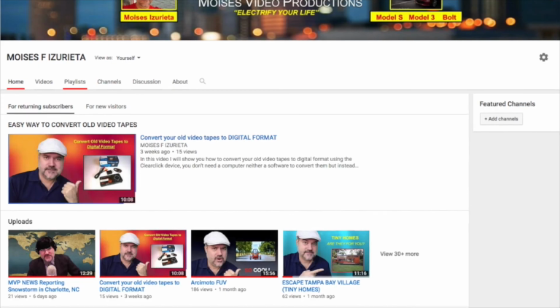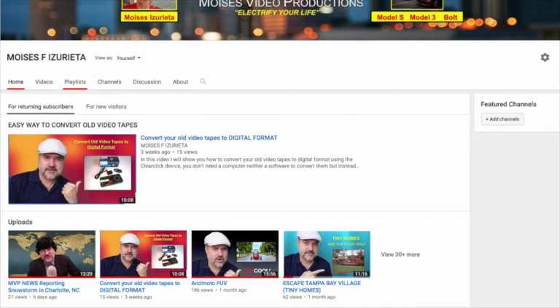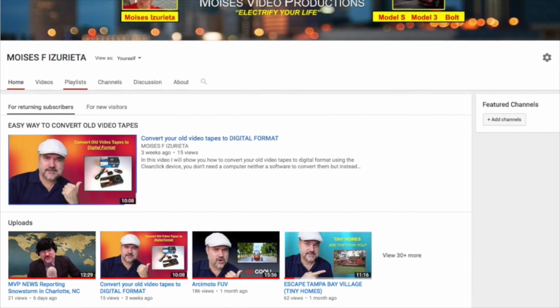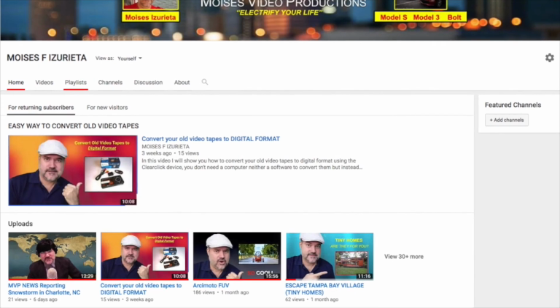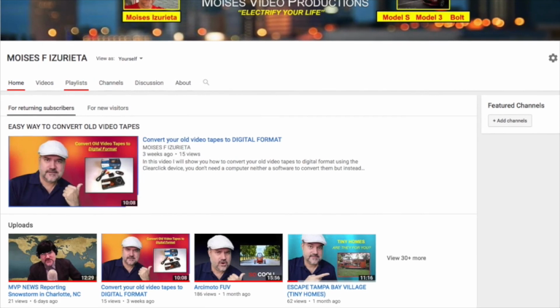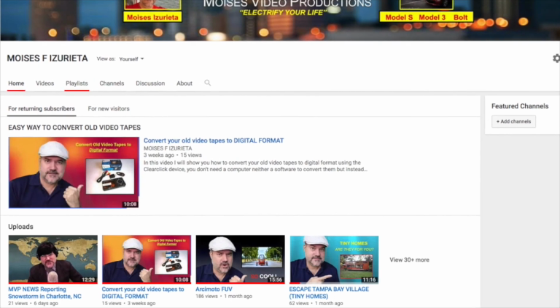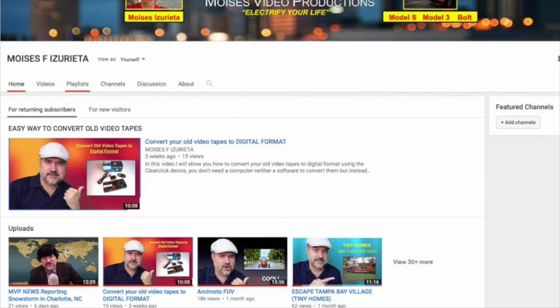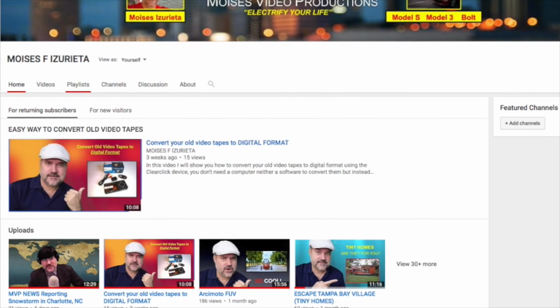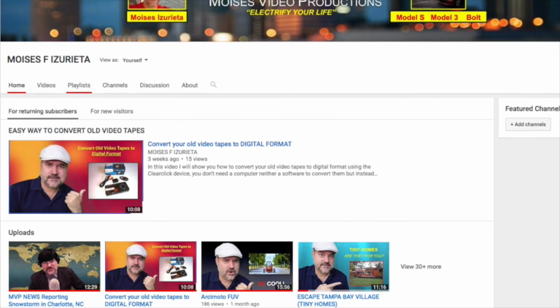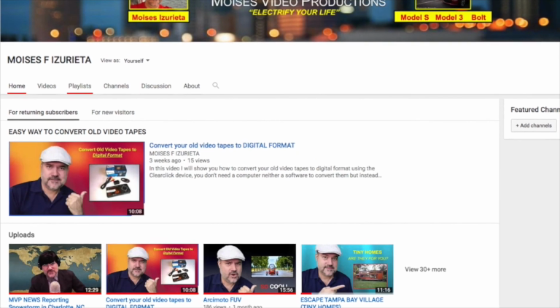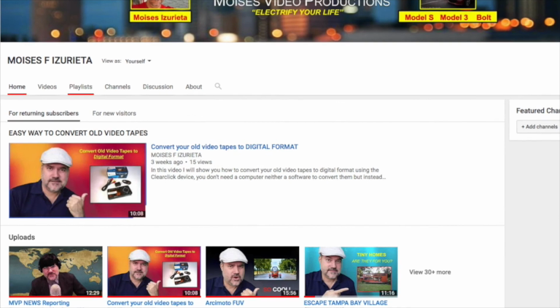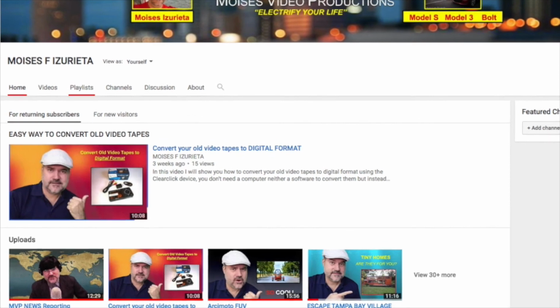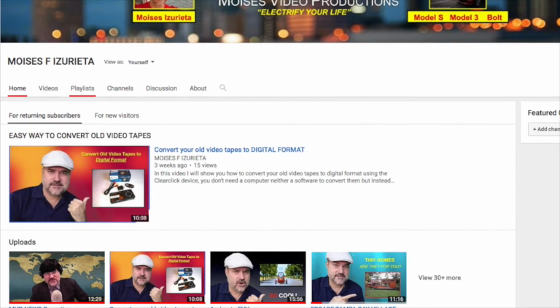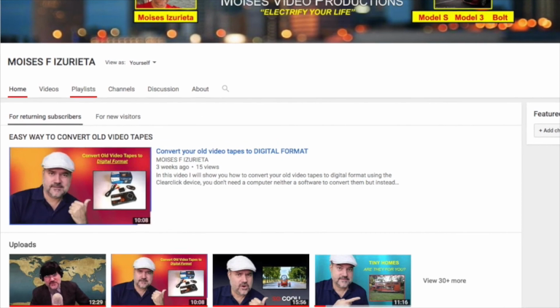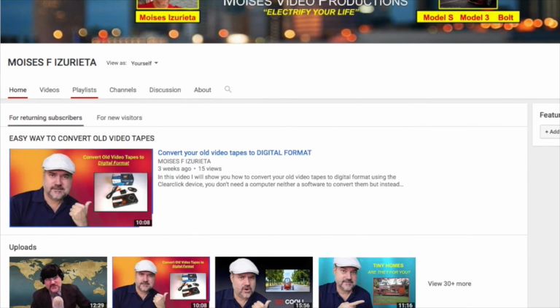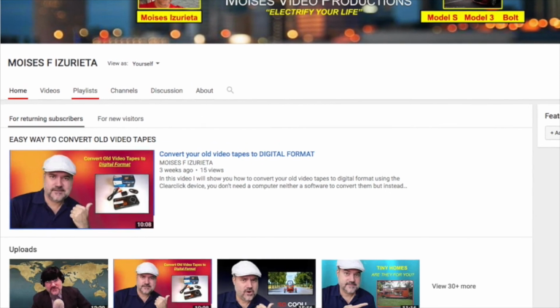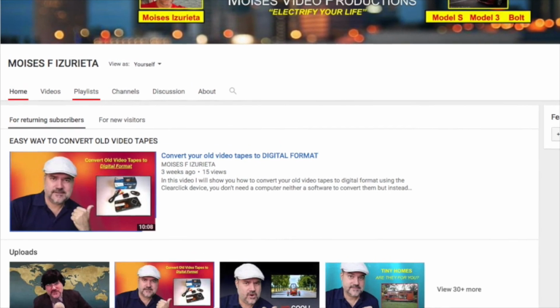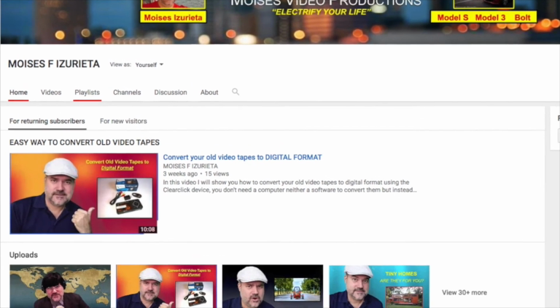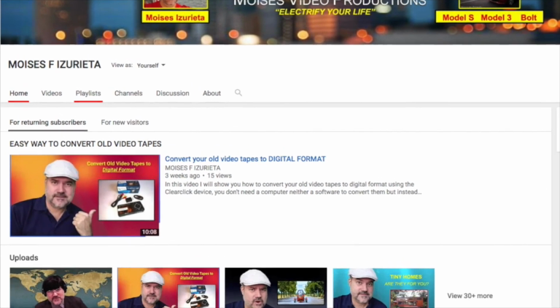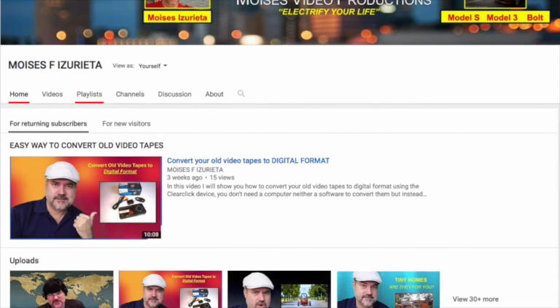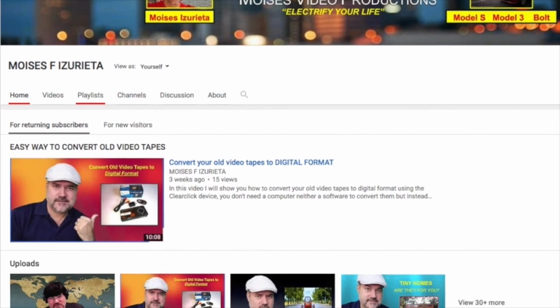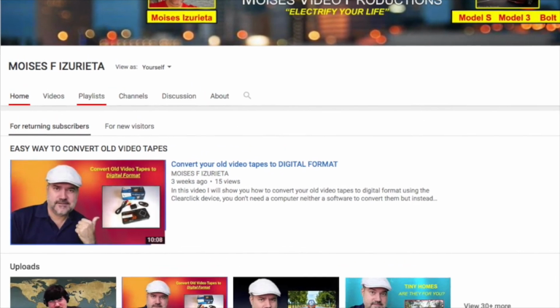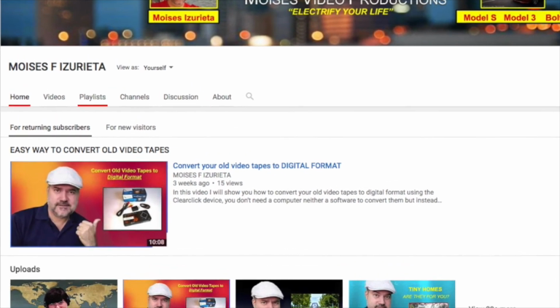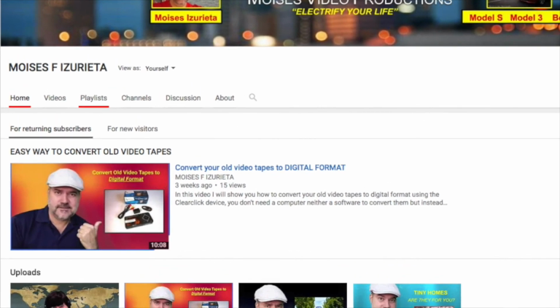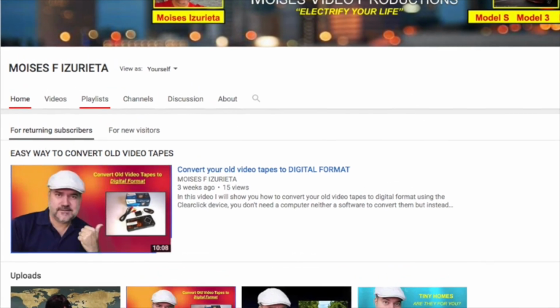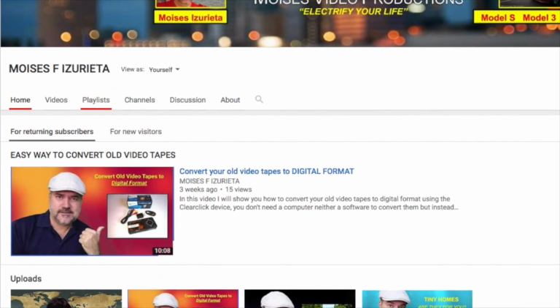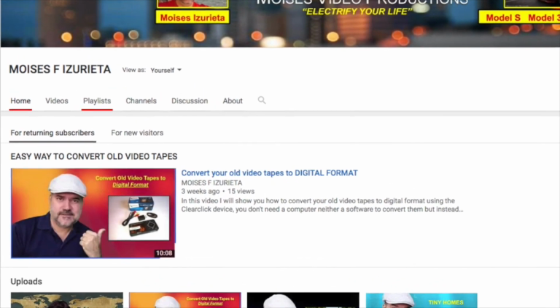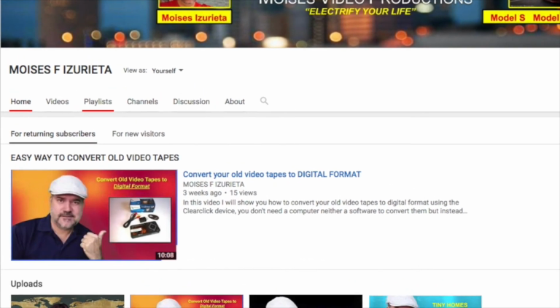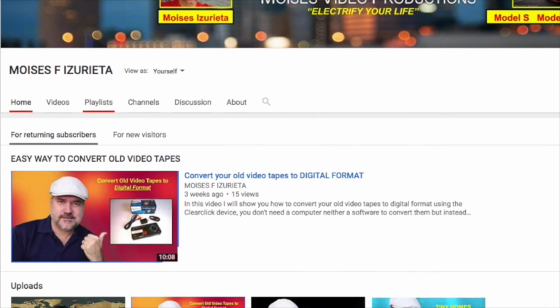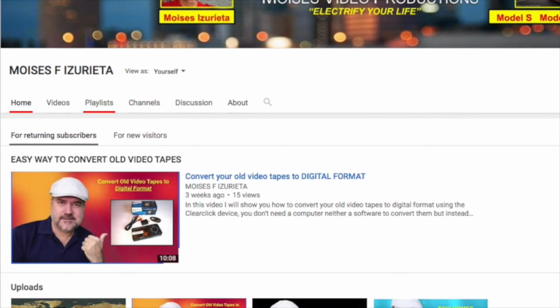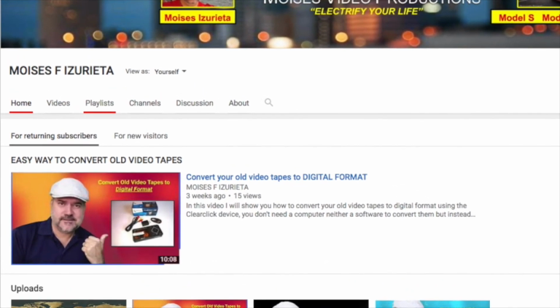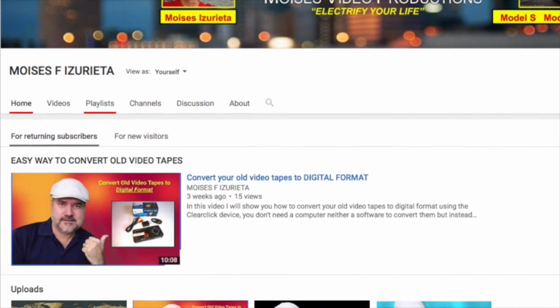If you want to see more videos, visit my channel home page and click on the playlist. Thank you for watching.